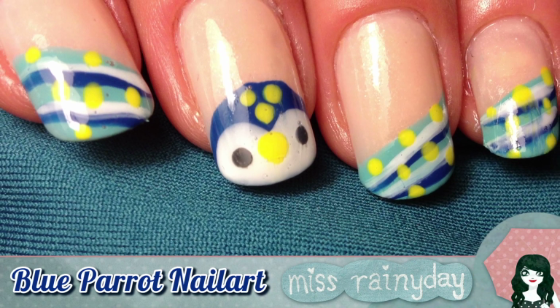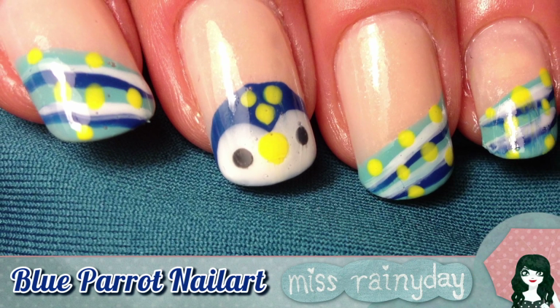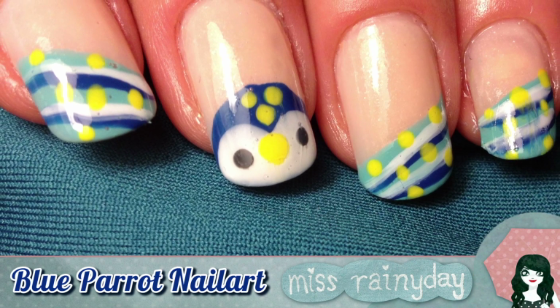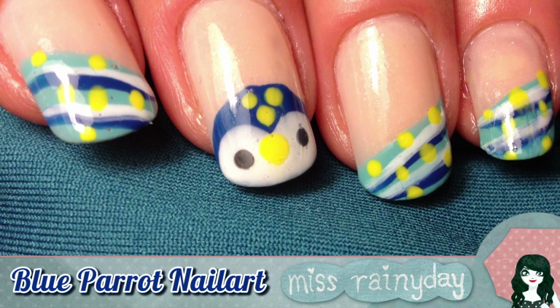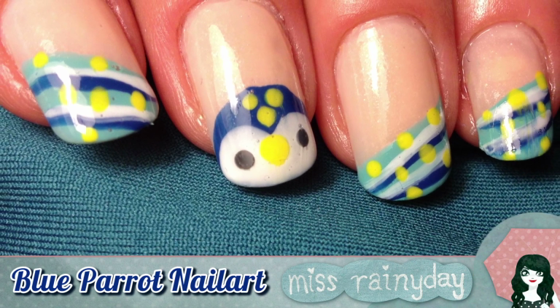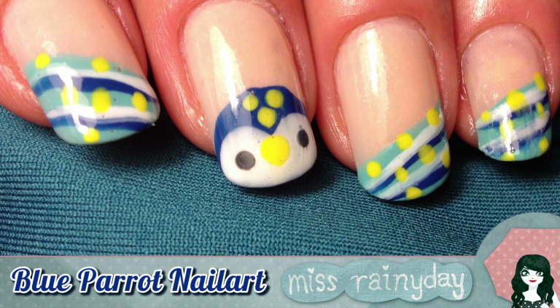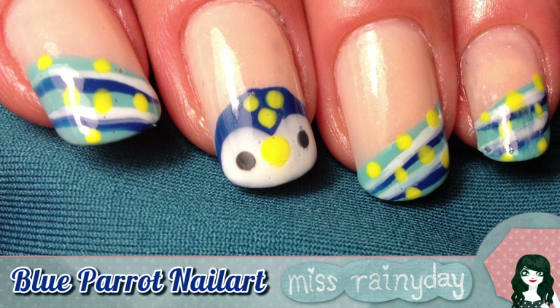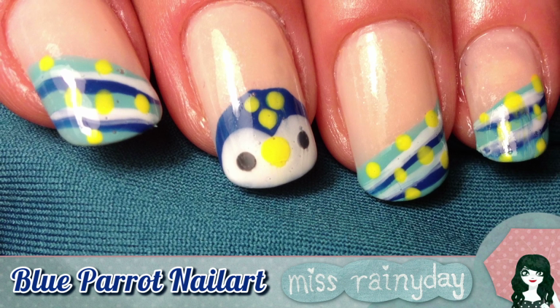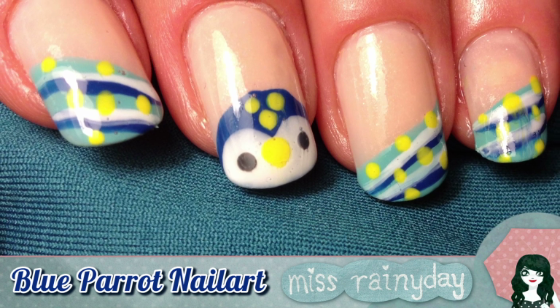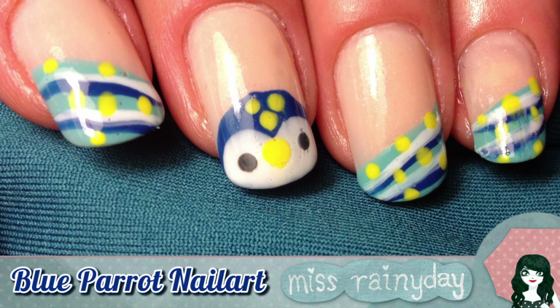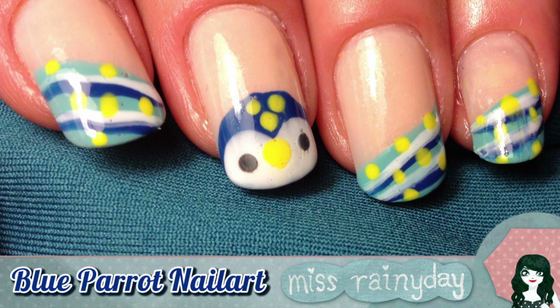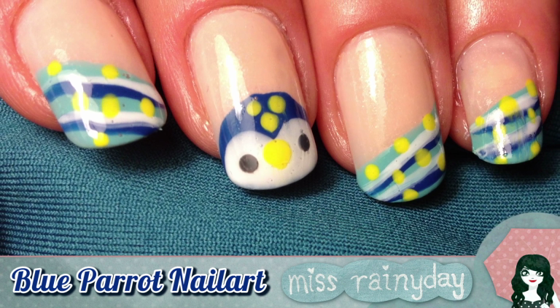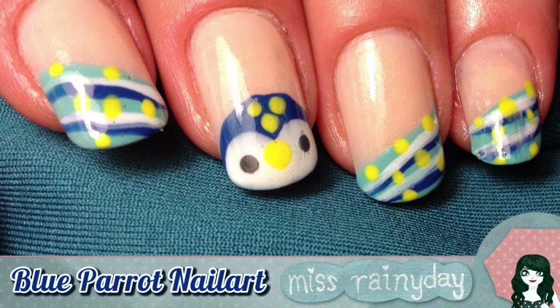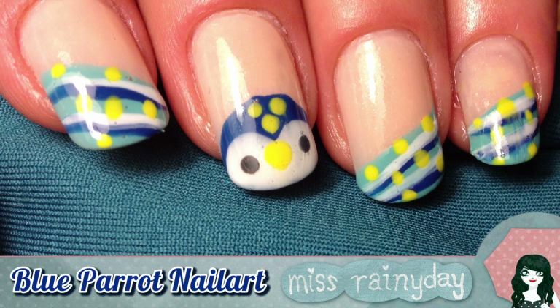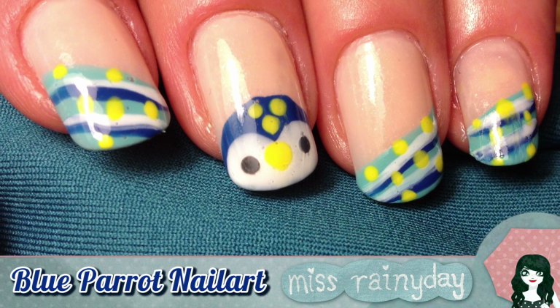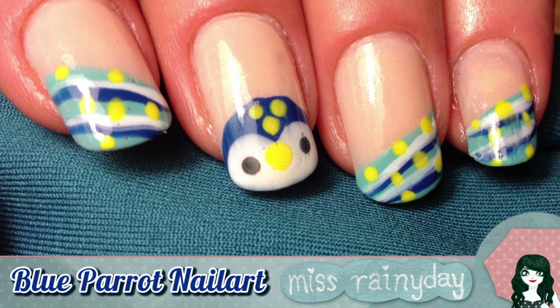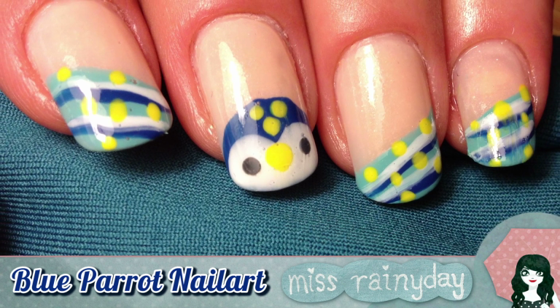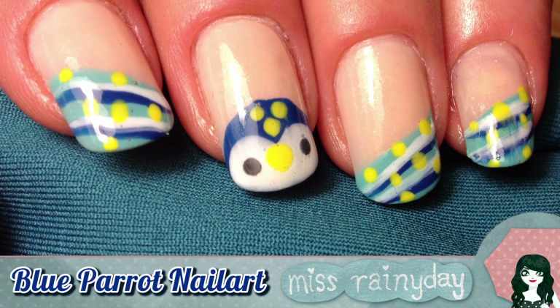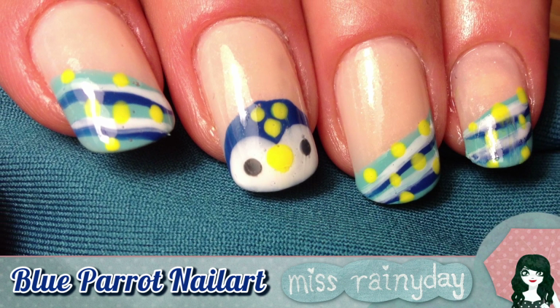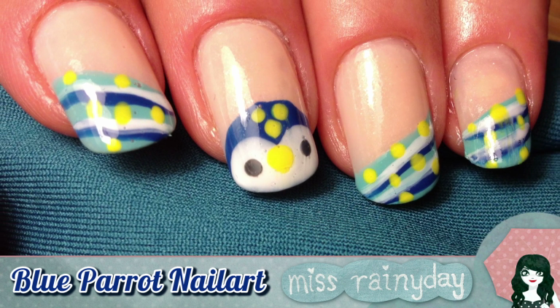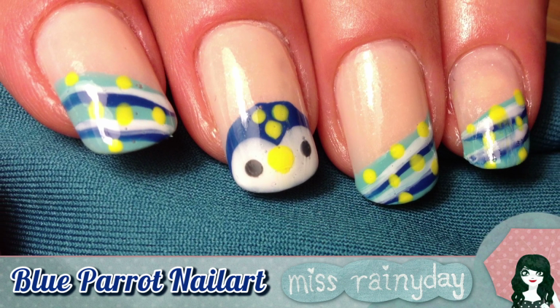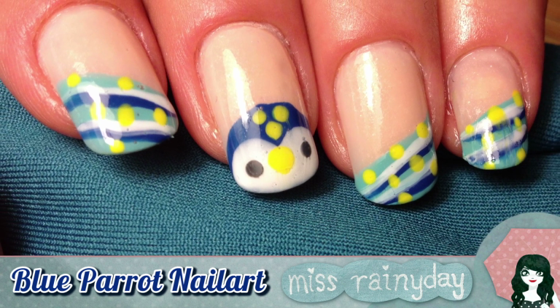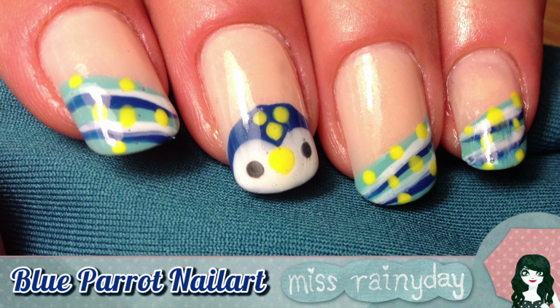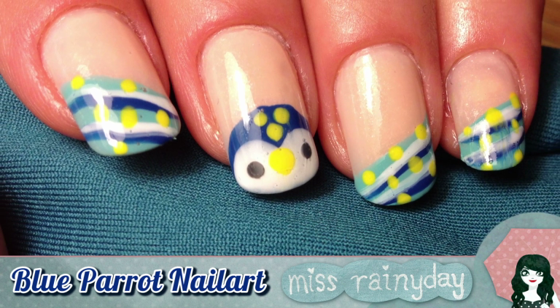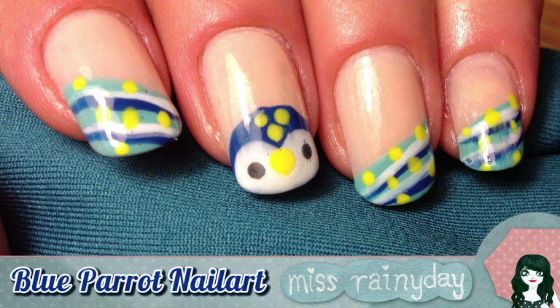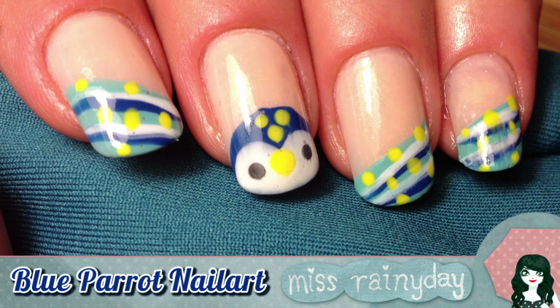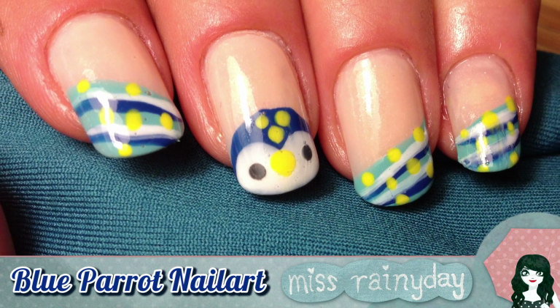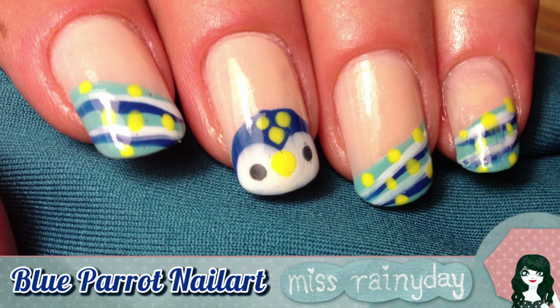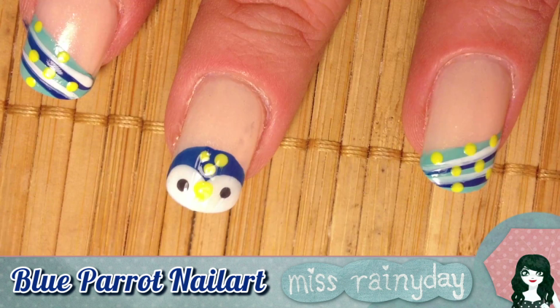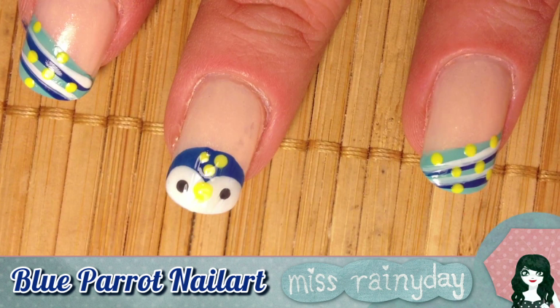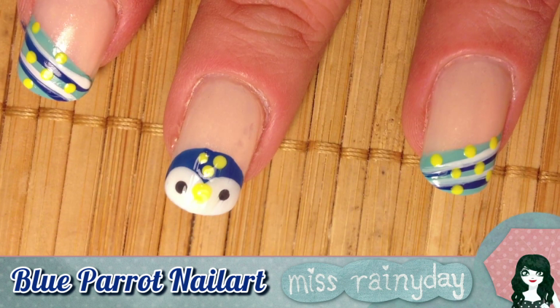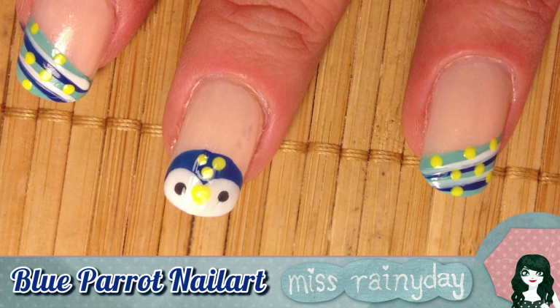Hi there! Today I have a cute and easy parrot nail art tutorial for you guys. You can make this design with your favorite colors.